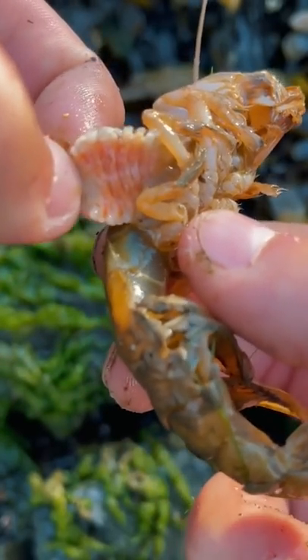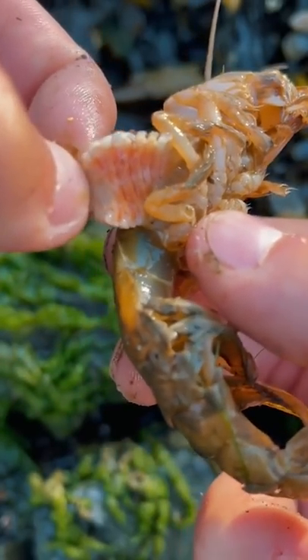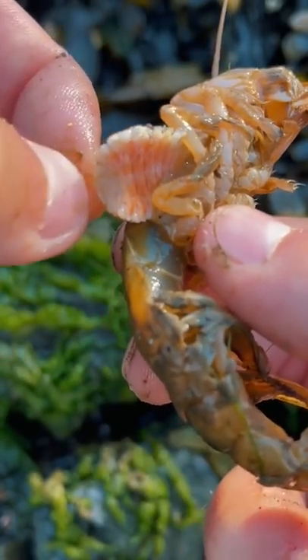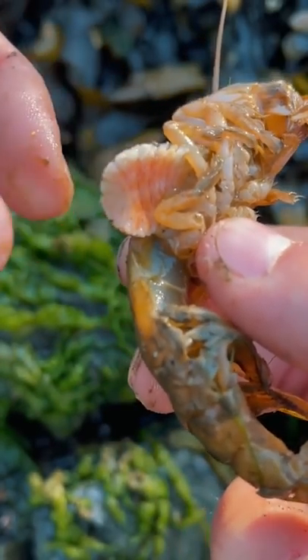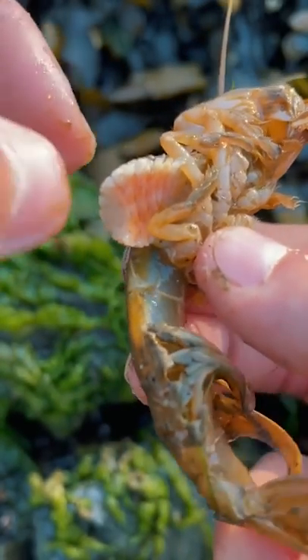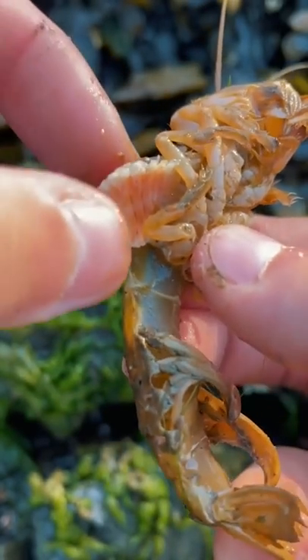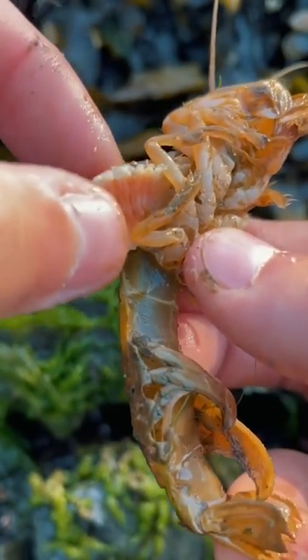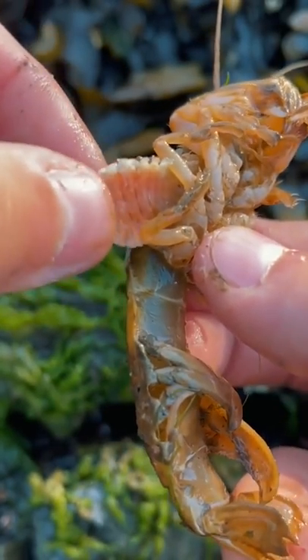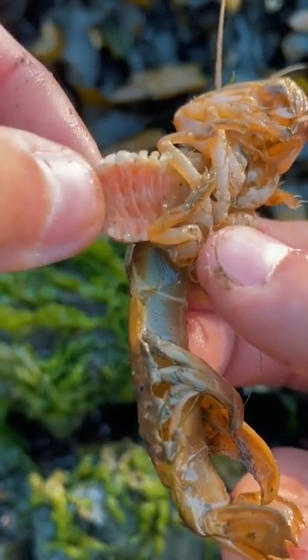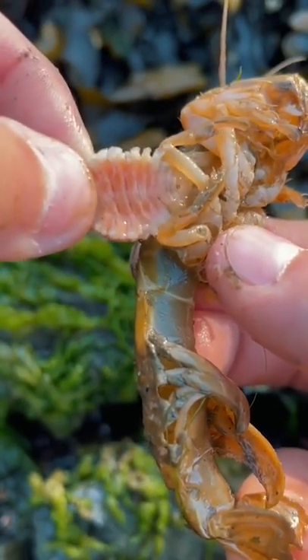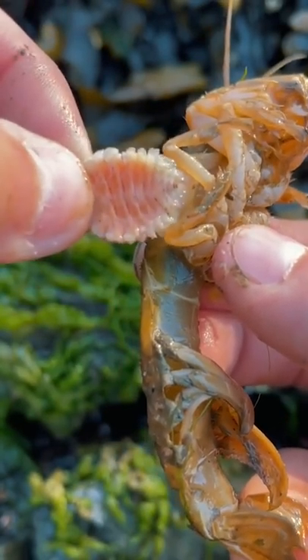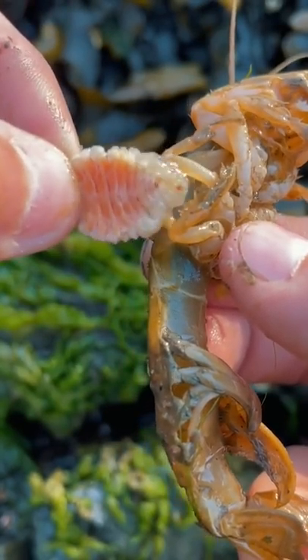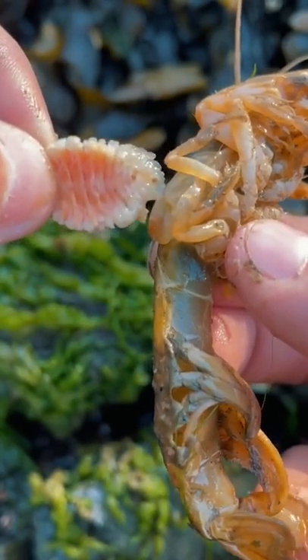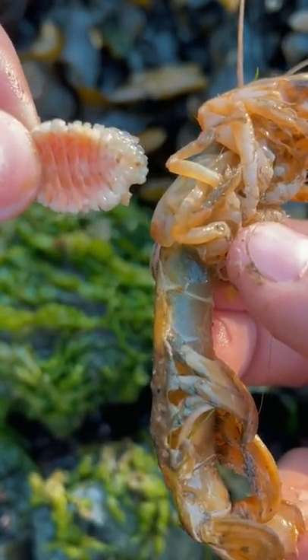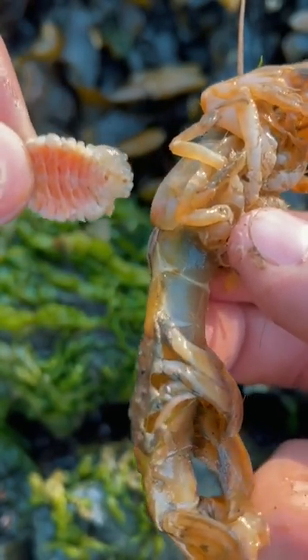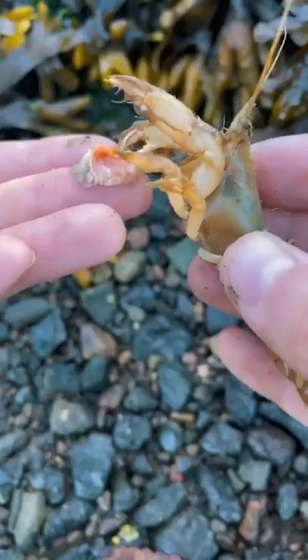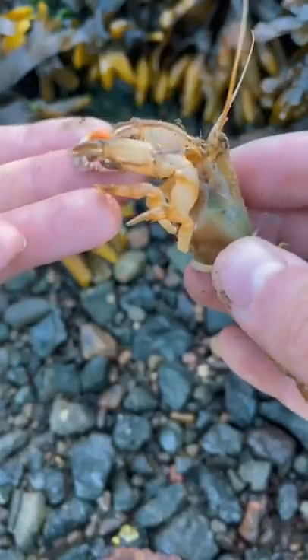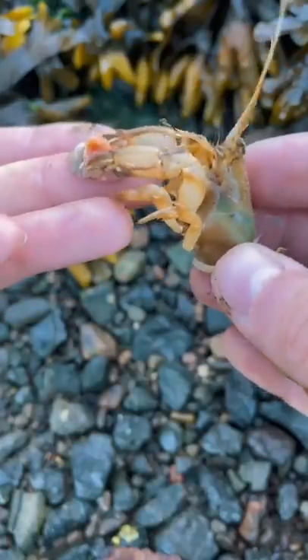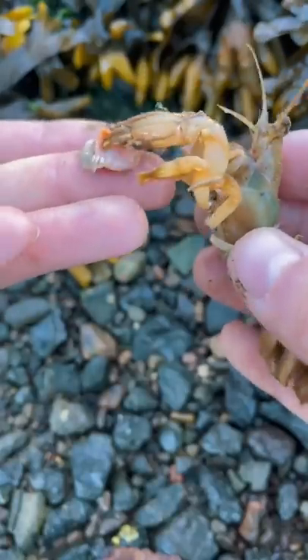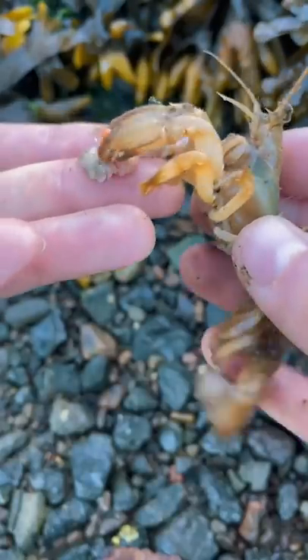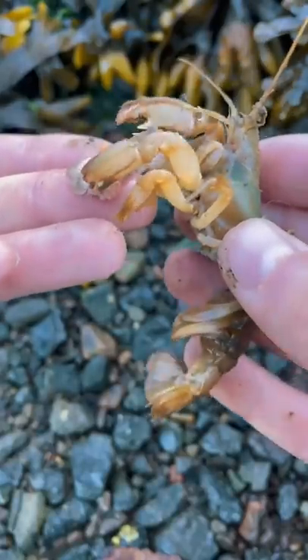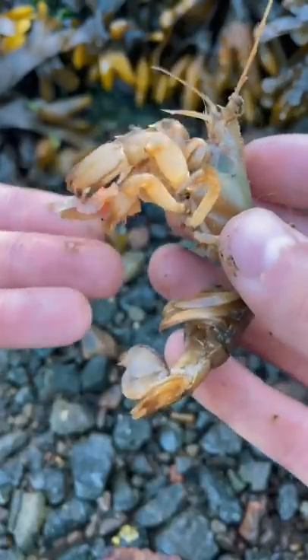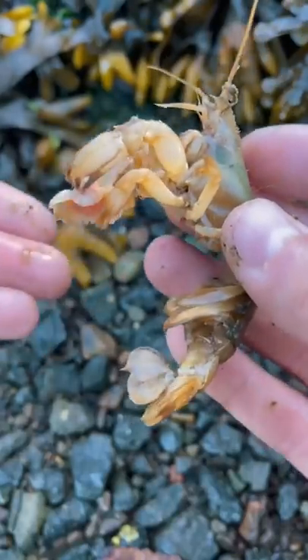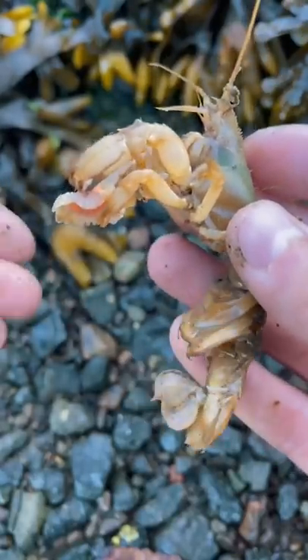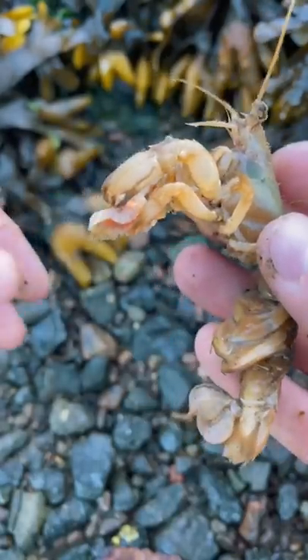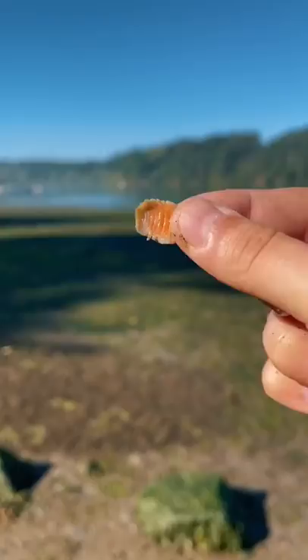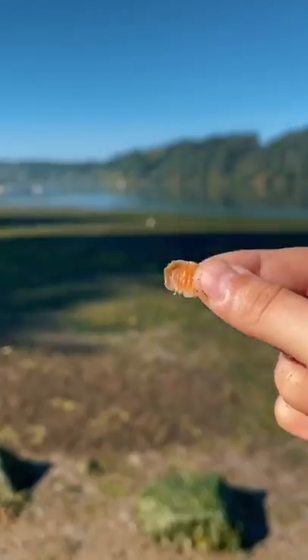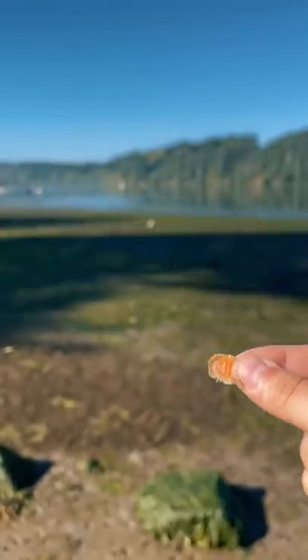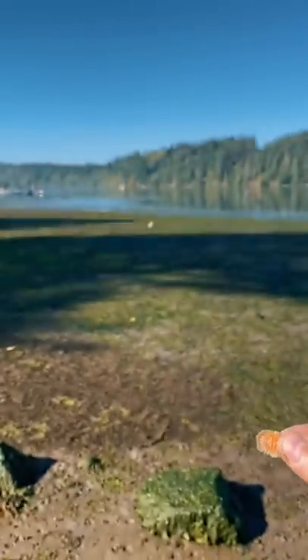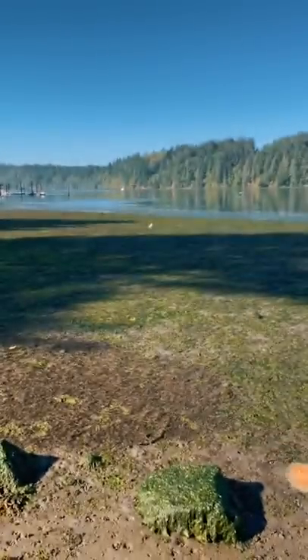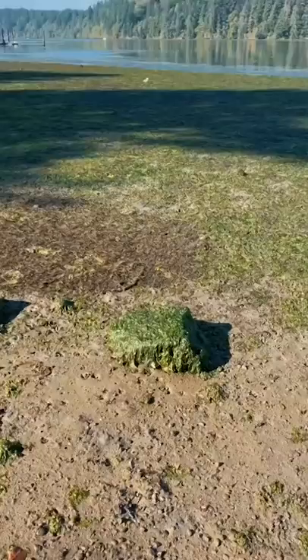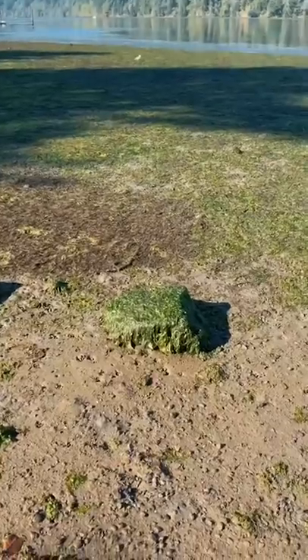There we go. All right, Natalie, look. This is the parasite that's infected you. Natalie, chill! Instead of pinching it to death...